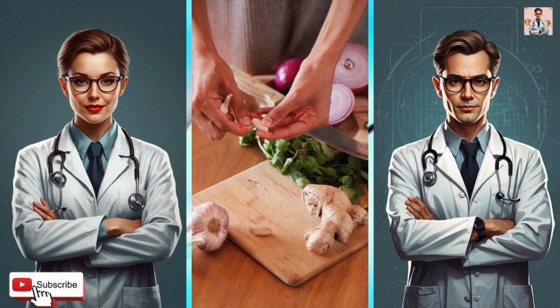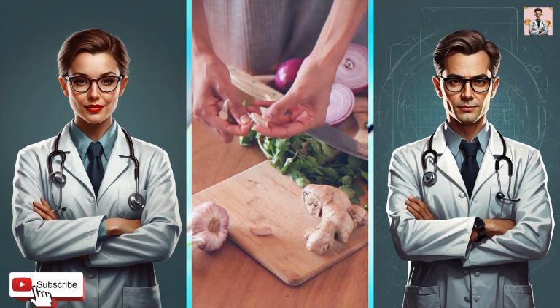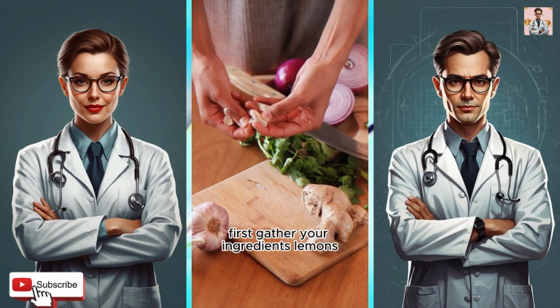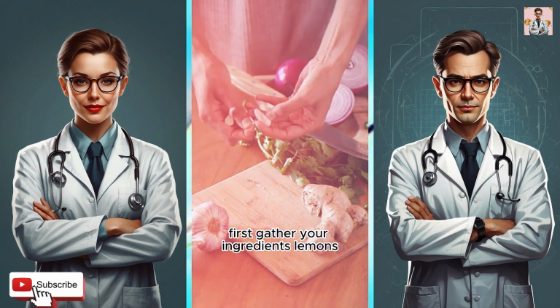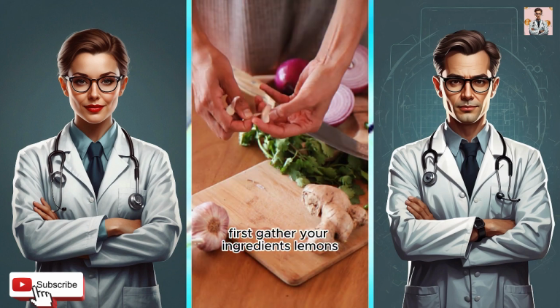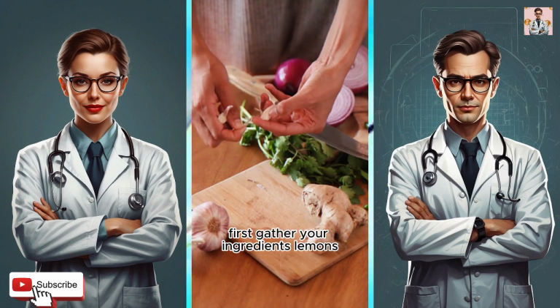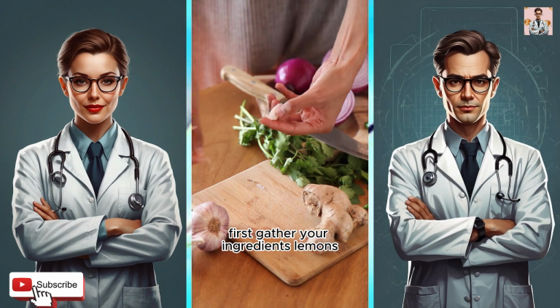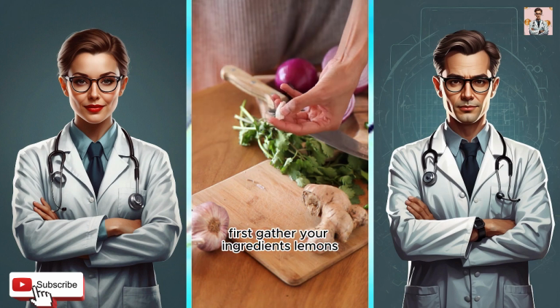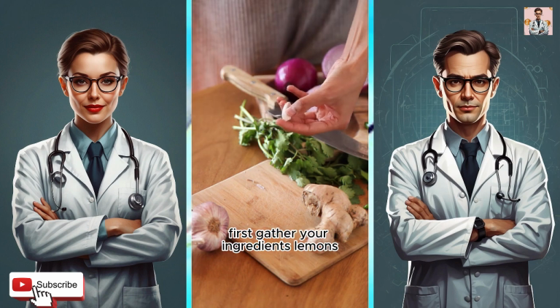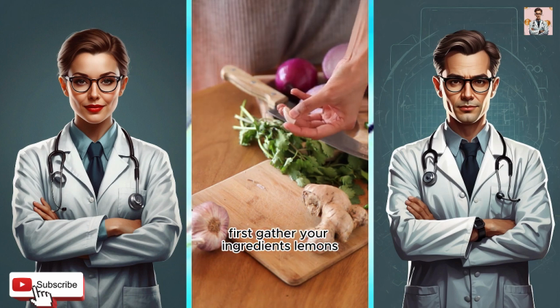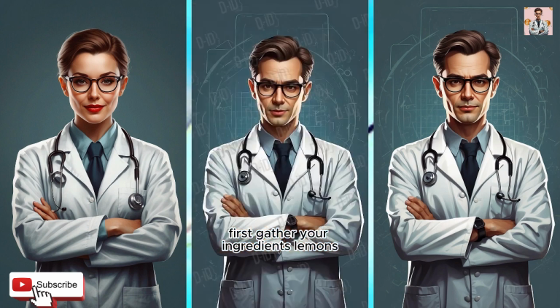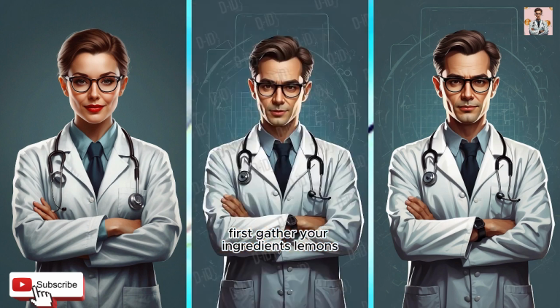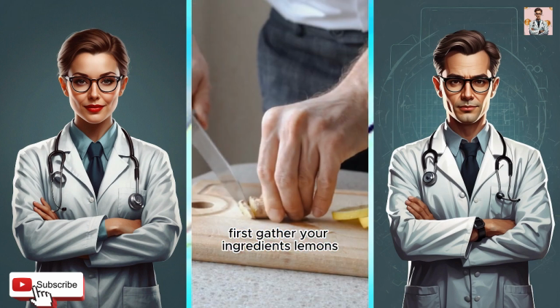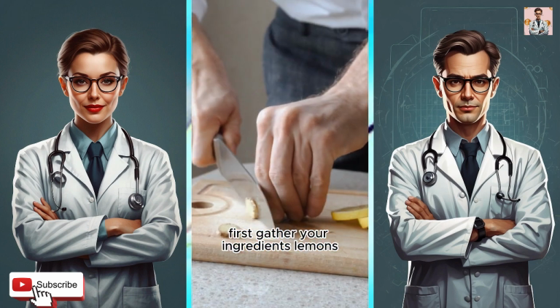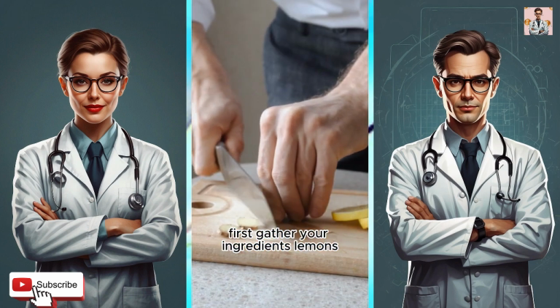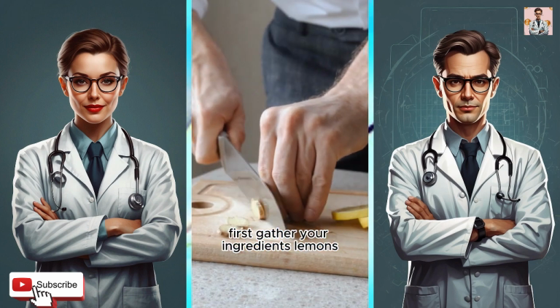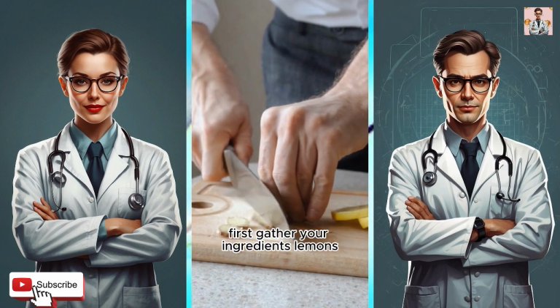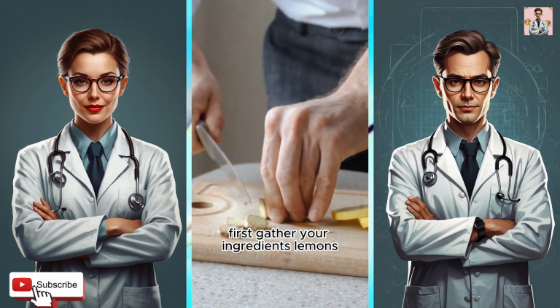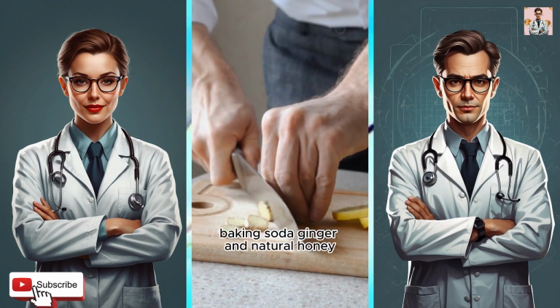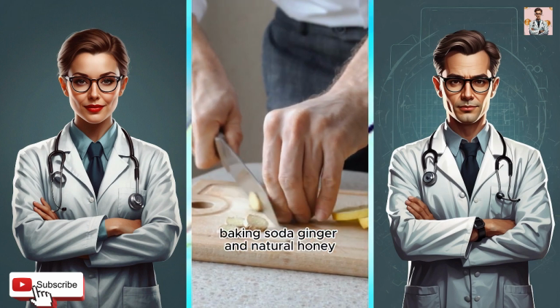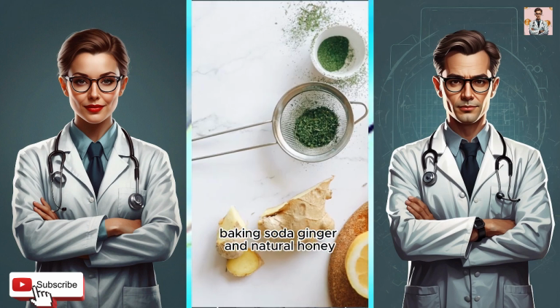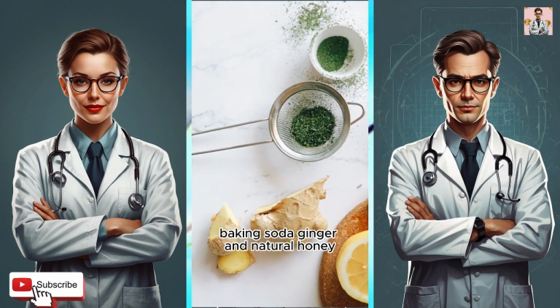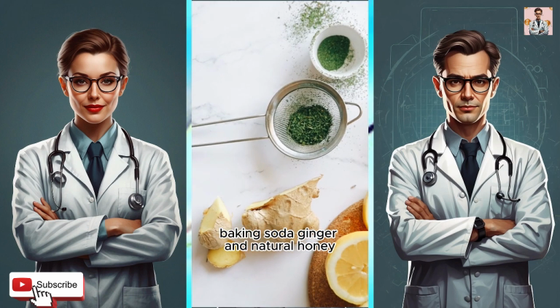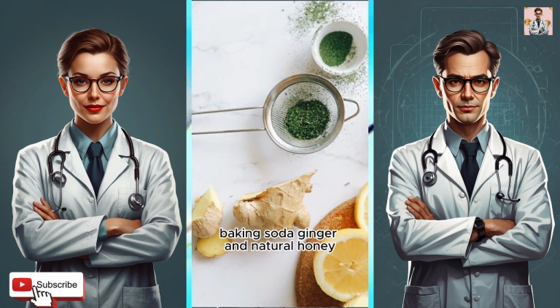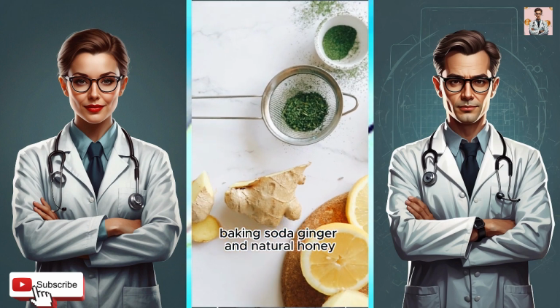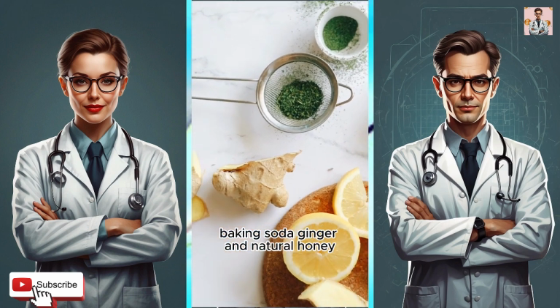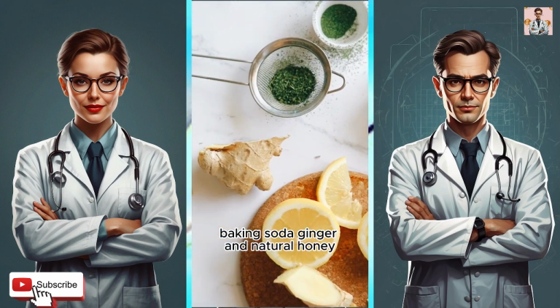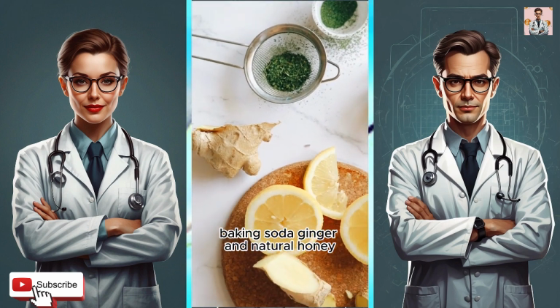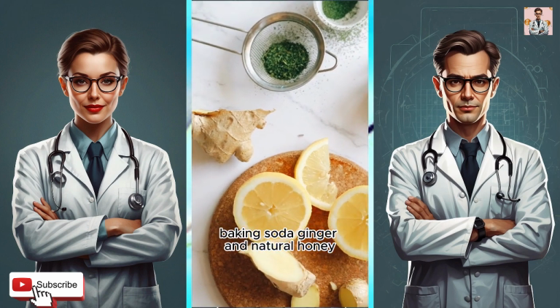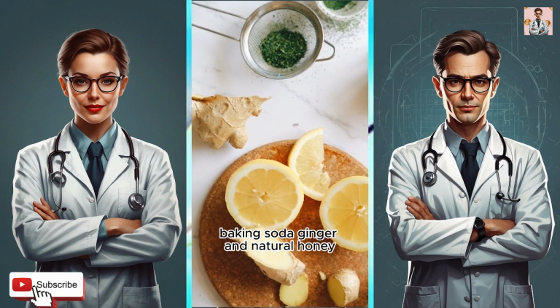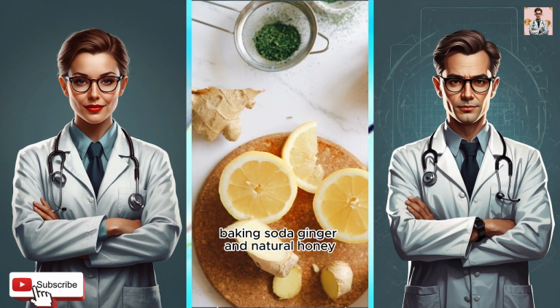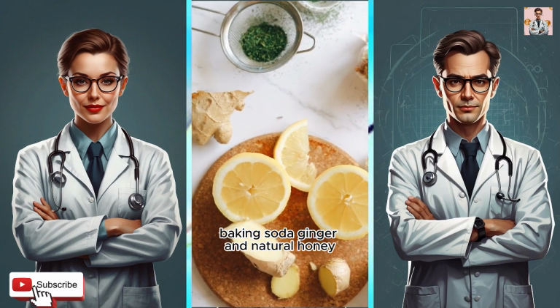First, gather your ingredients: lemons, baking soda, ginger, and natural honey.